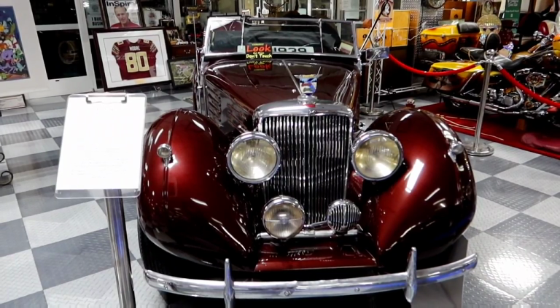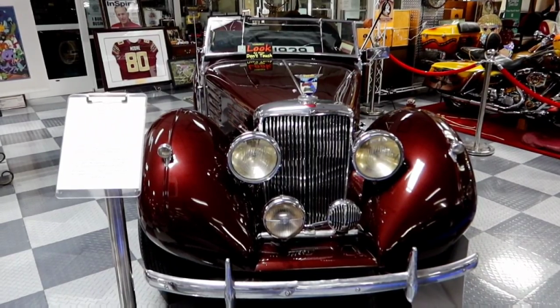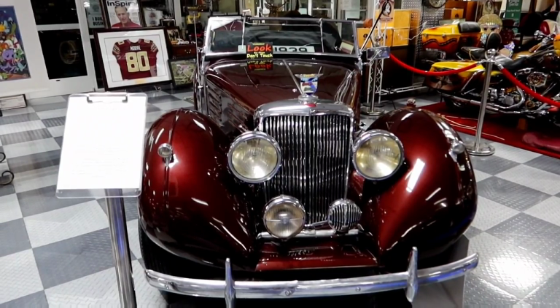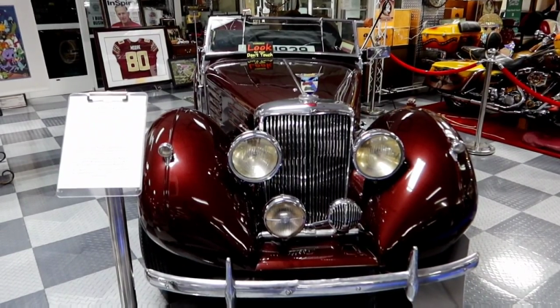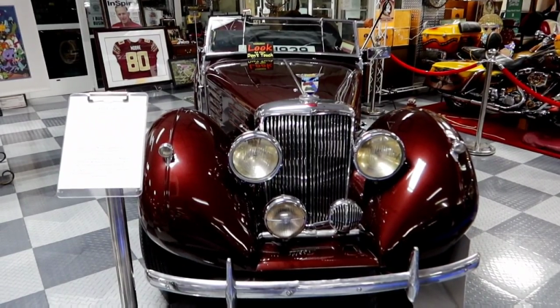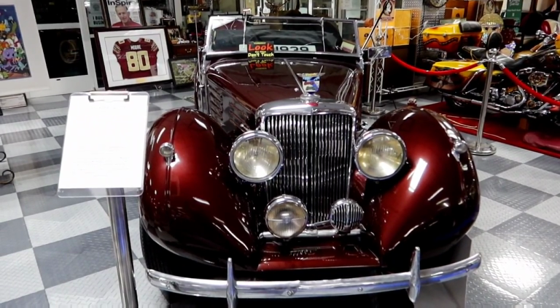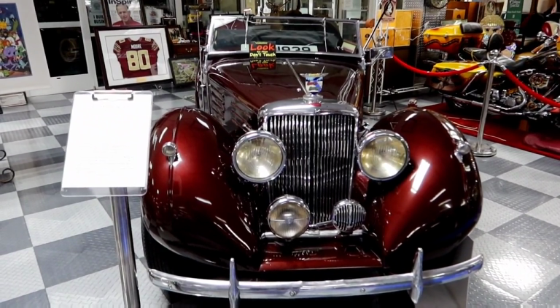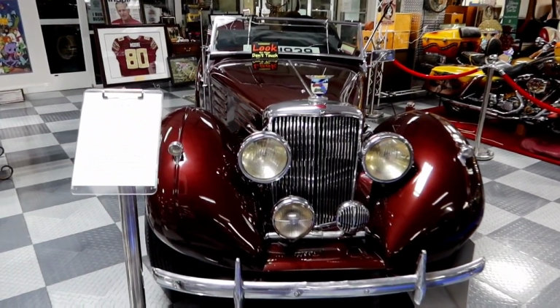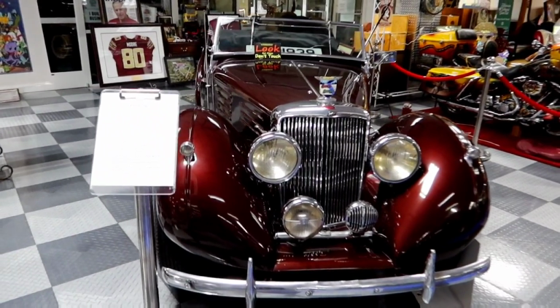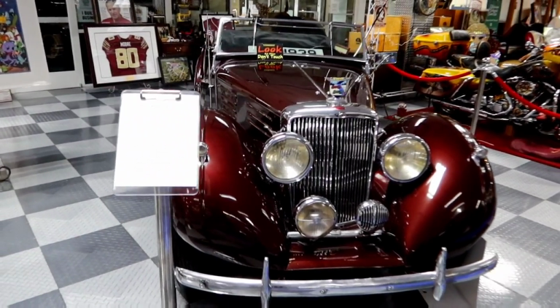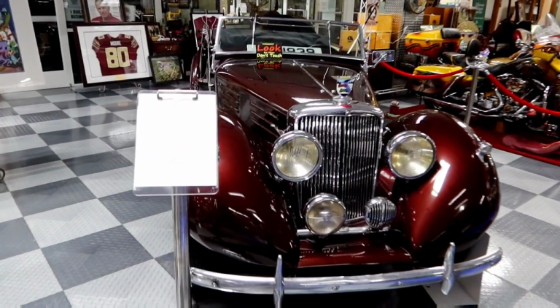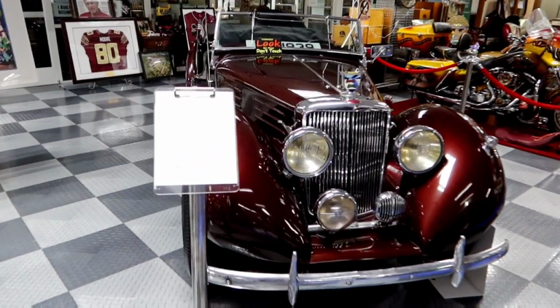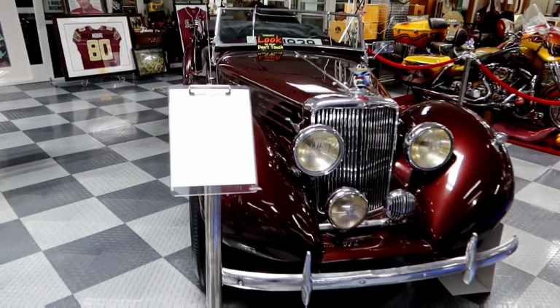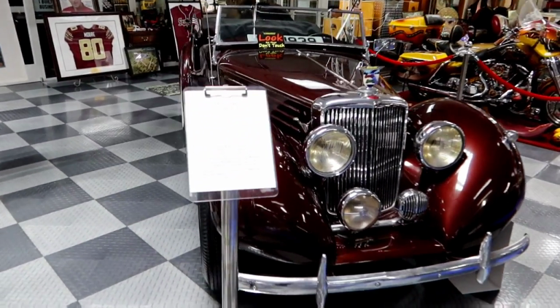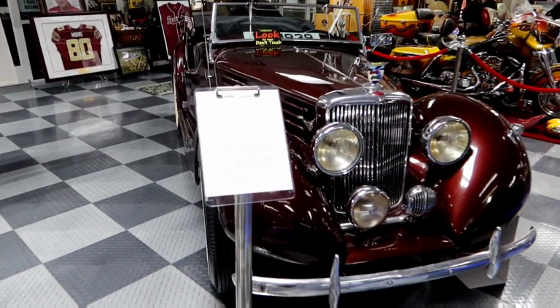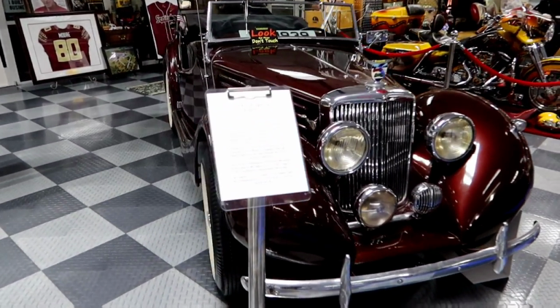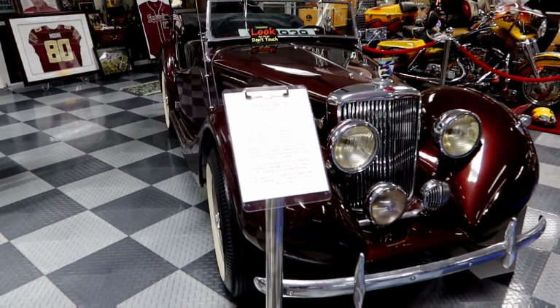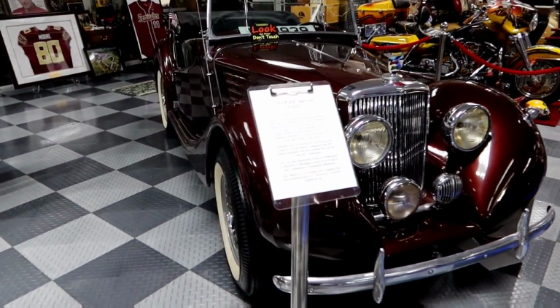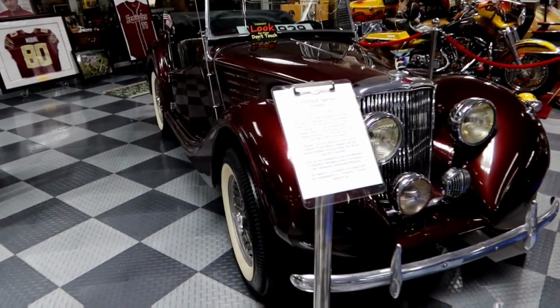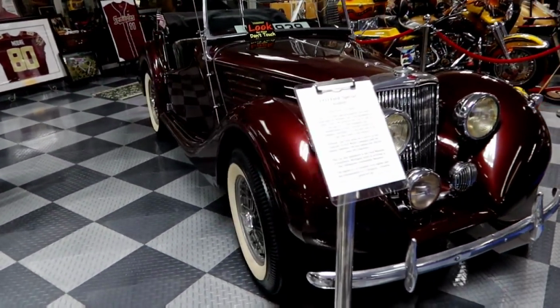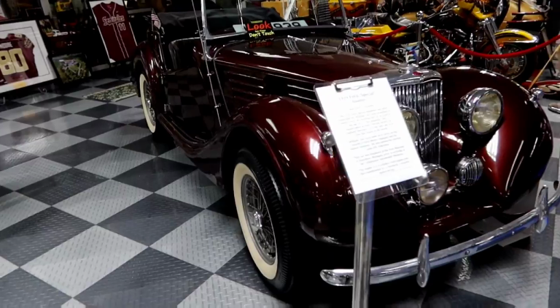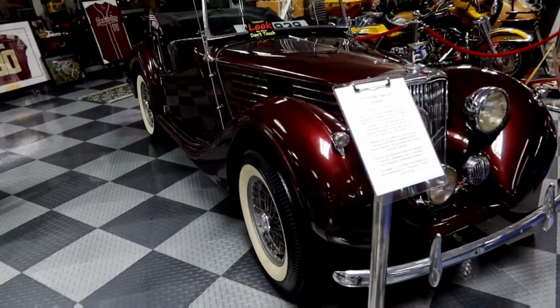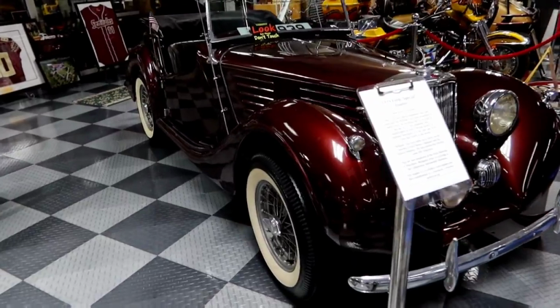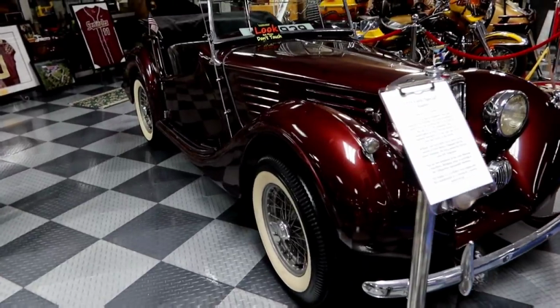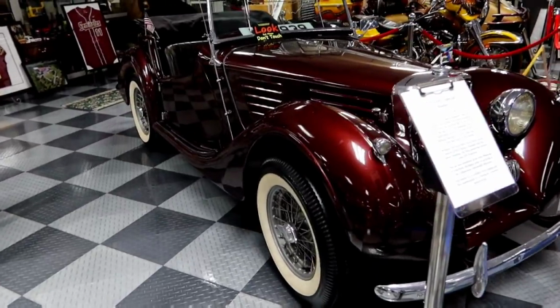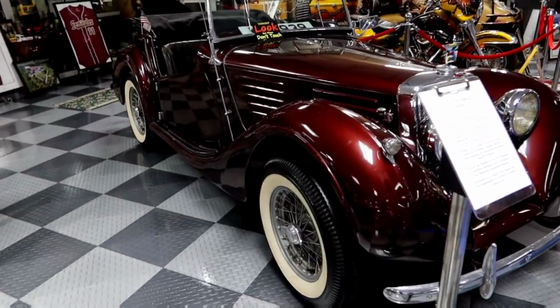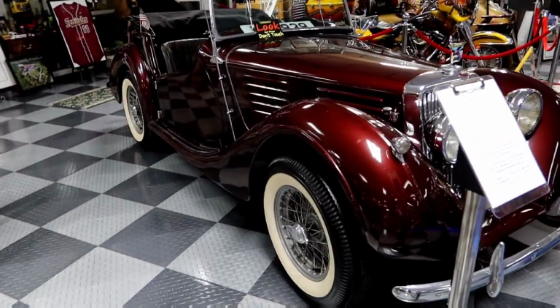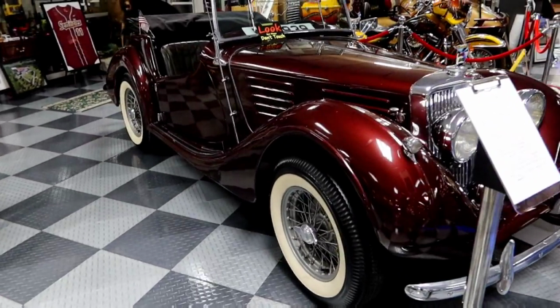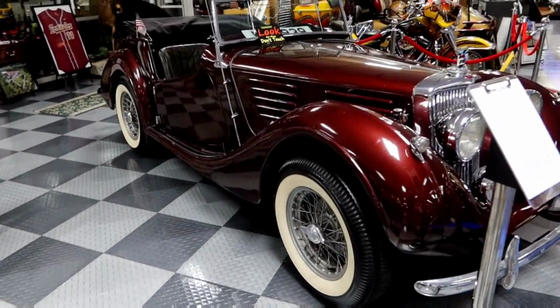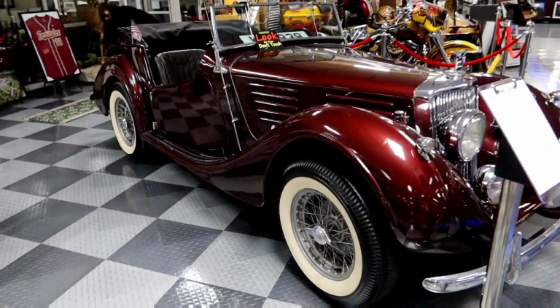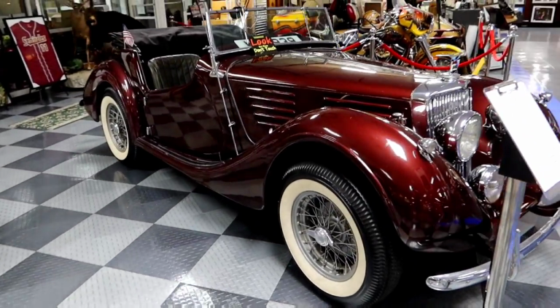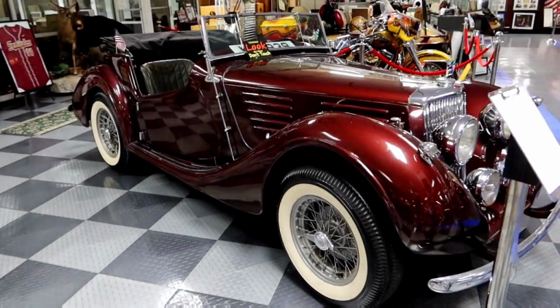Look at the history. It says he went on to eventually own the Detroit Lions franchise.